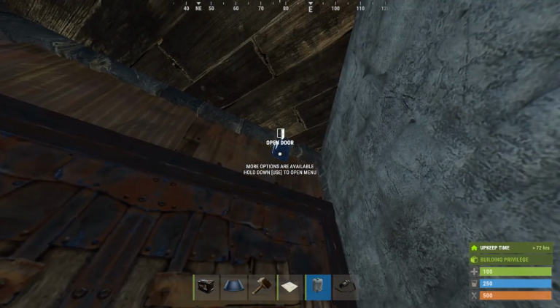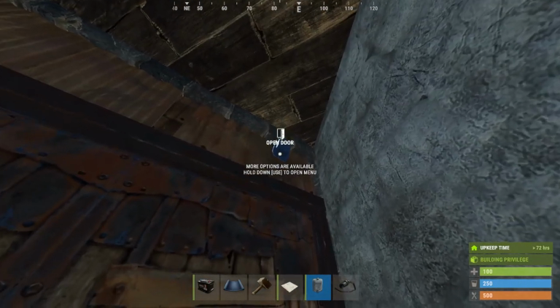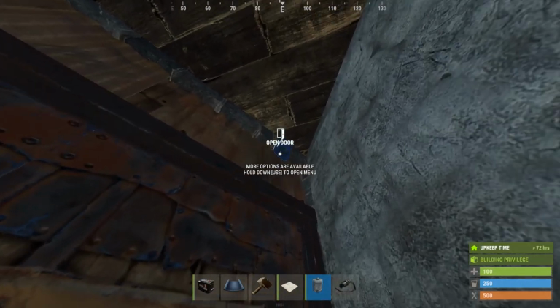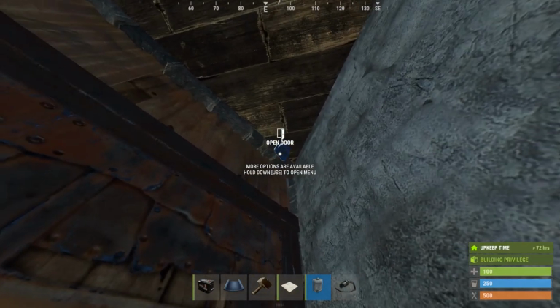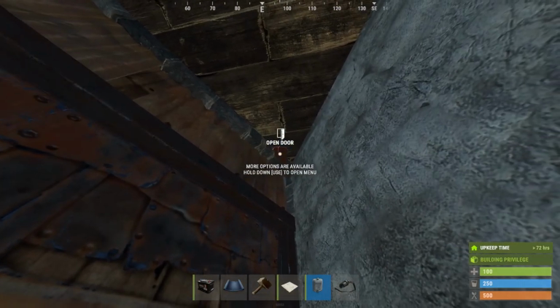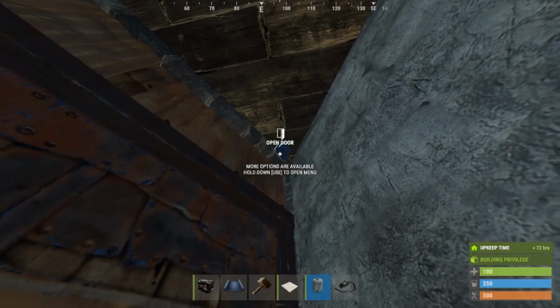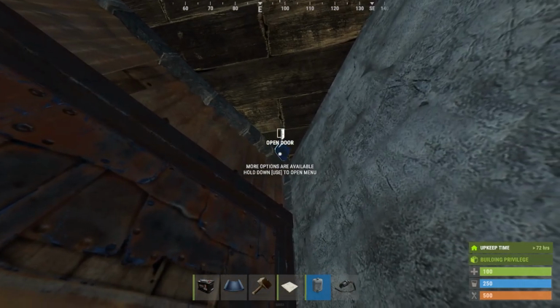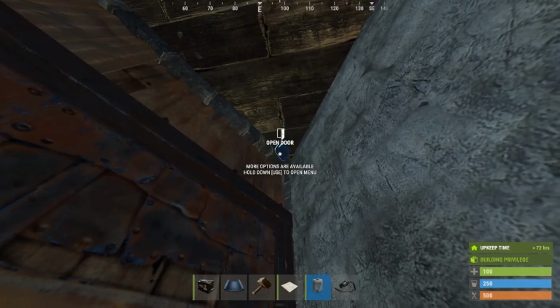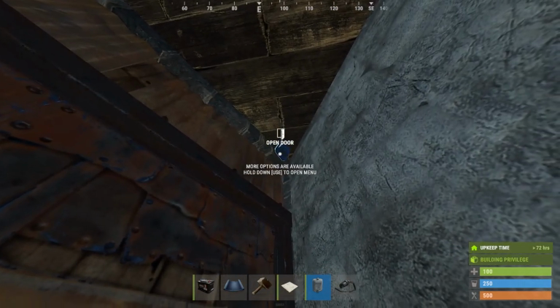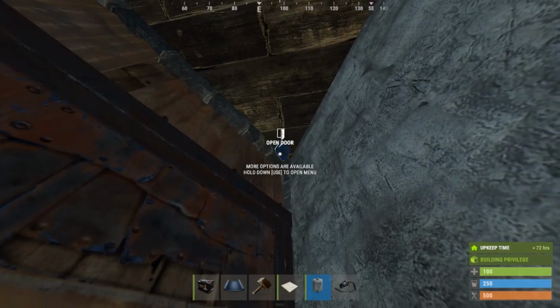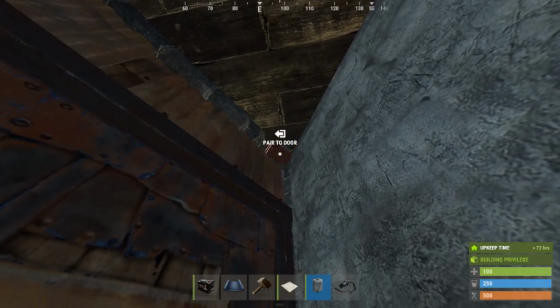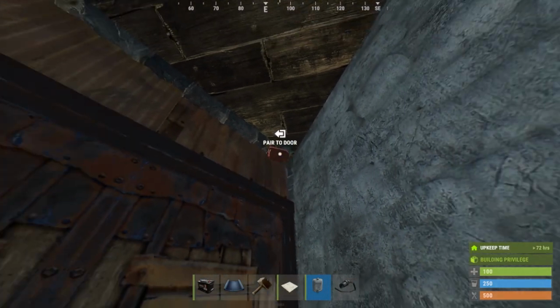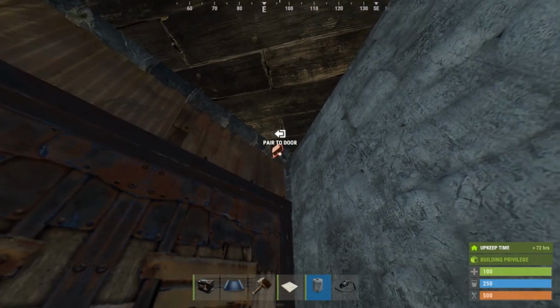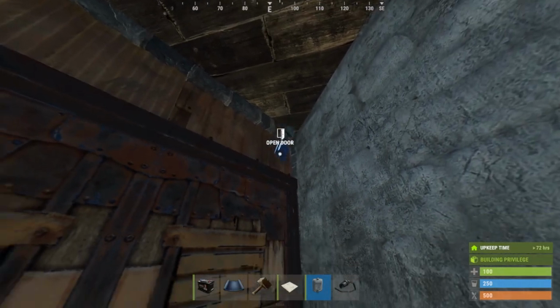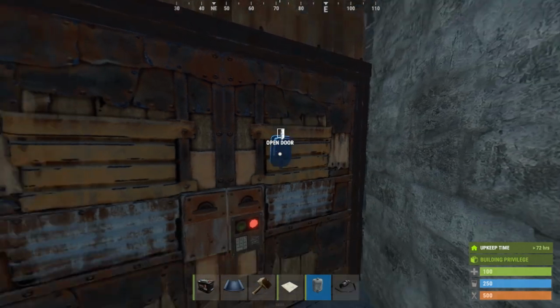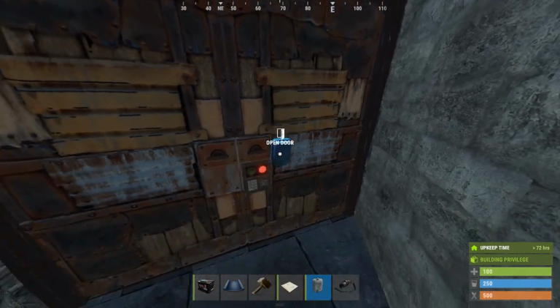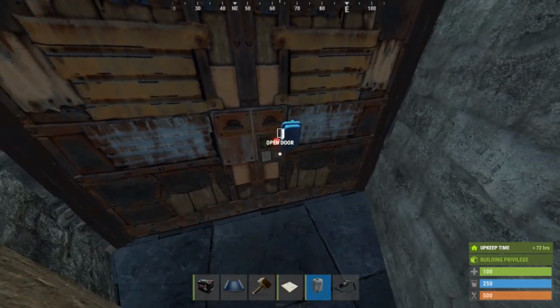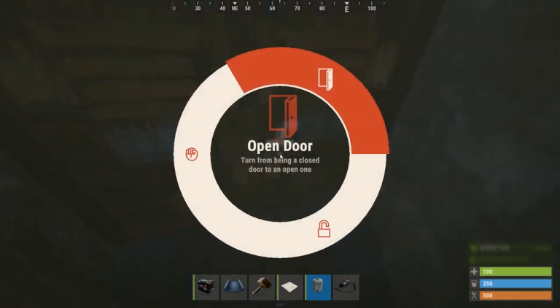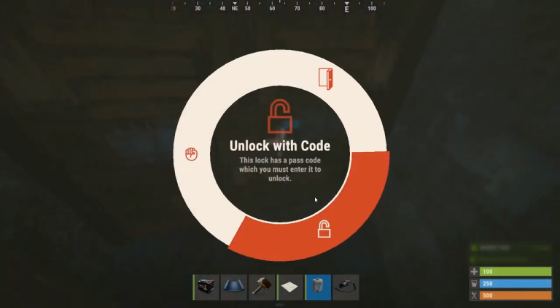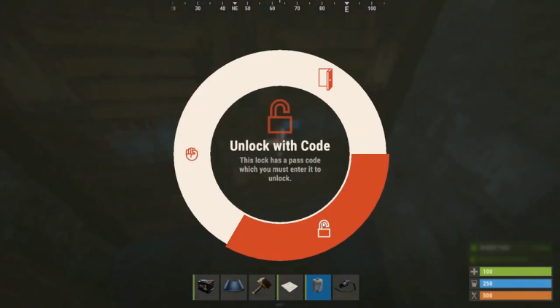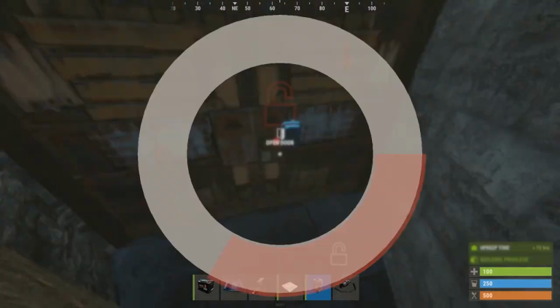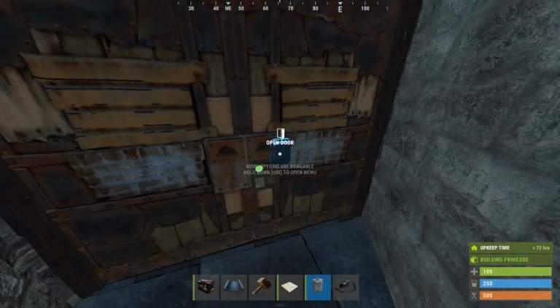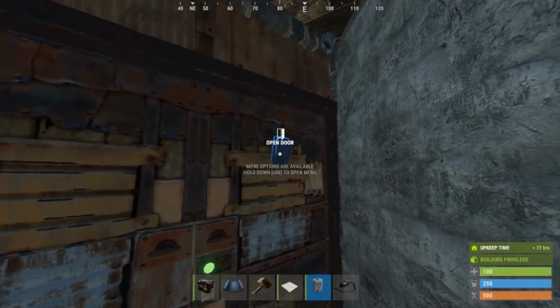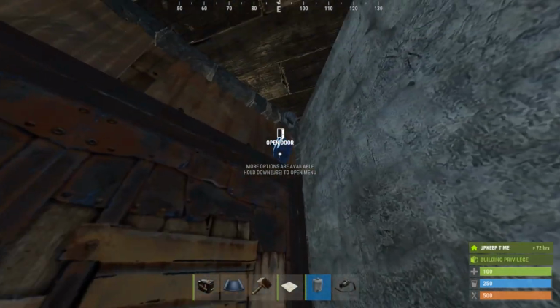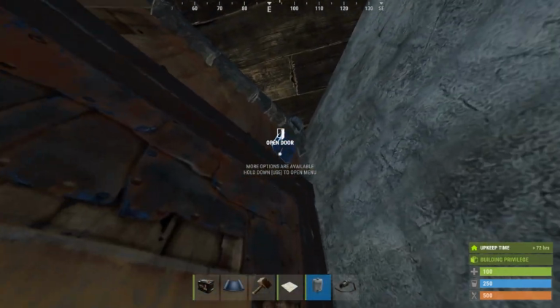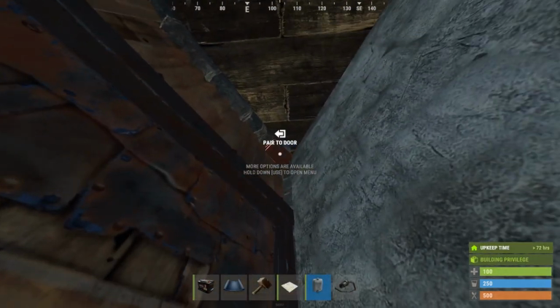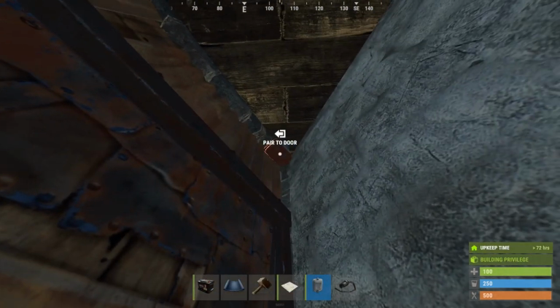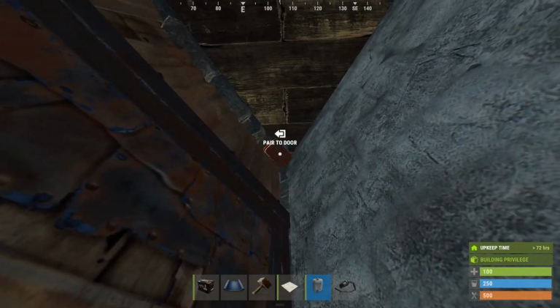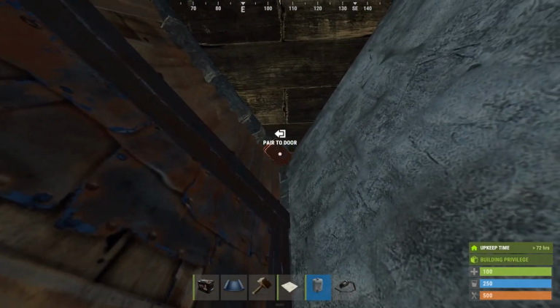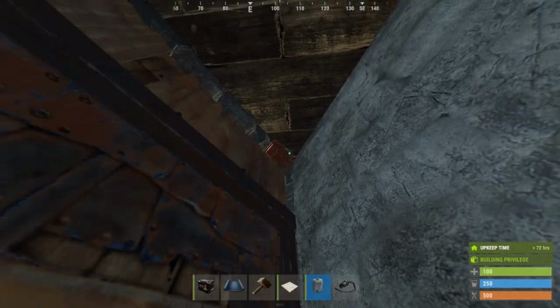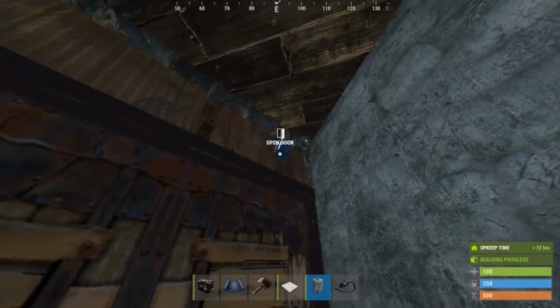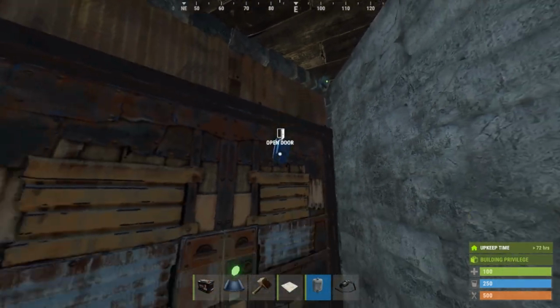And we're going to put door controllers in. You have to unlock to be able to pair them, and make sure to lock afterwards.